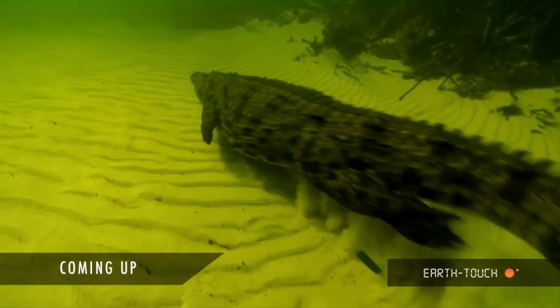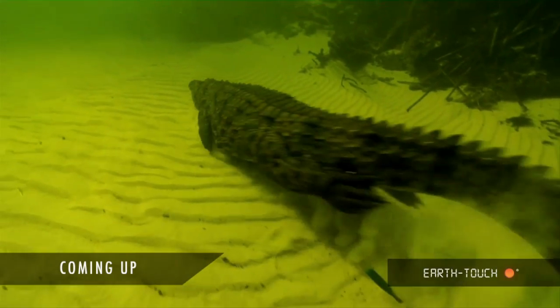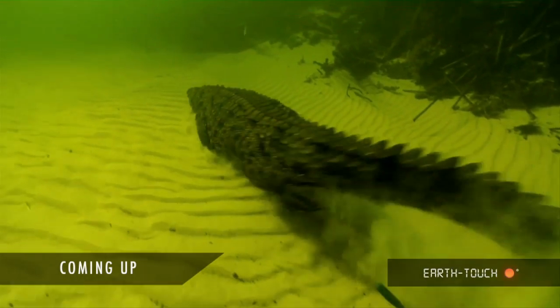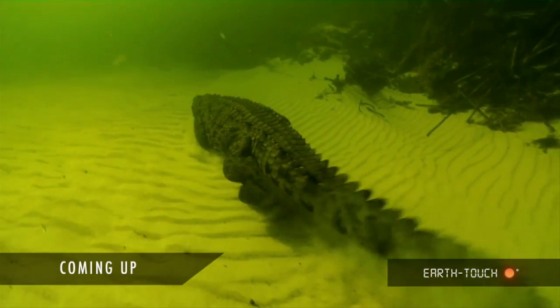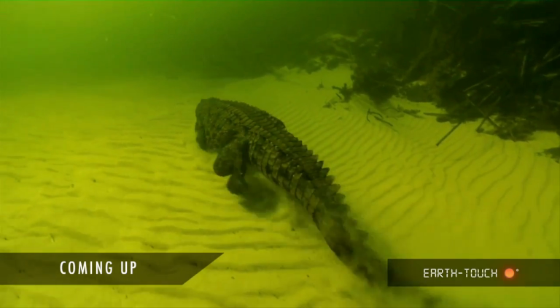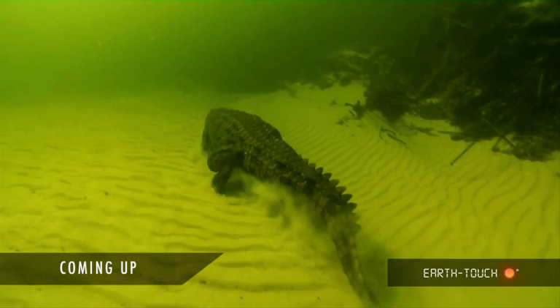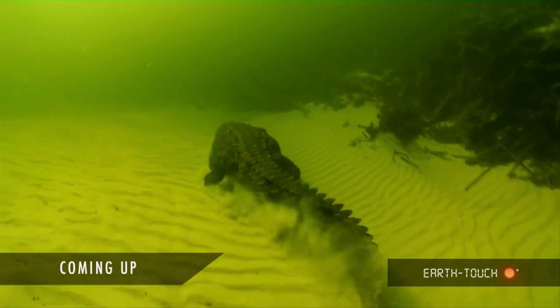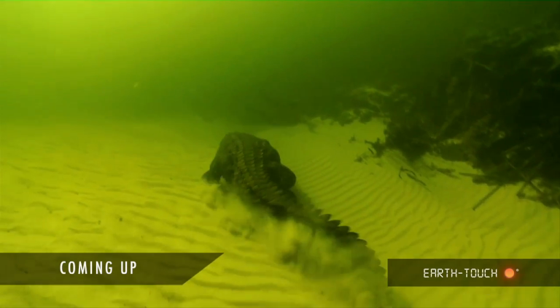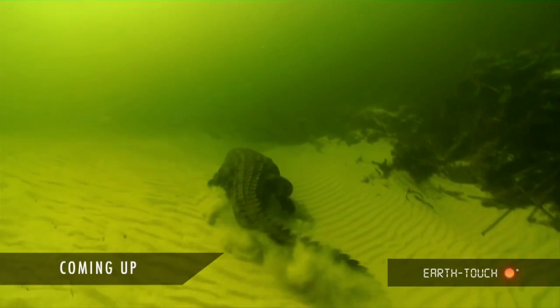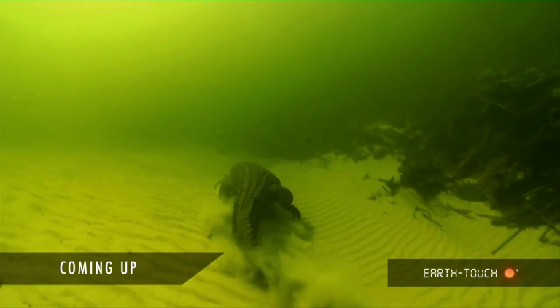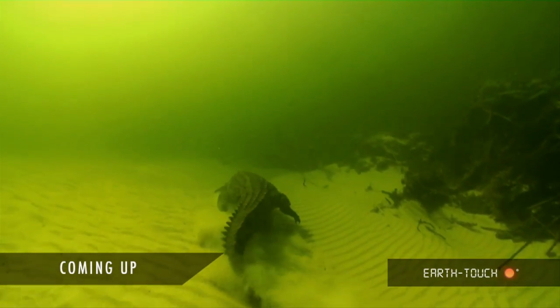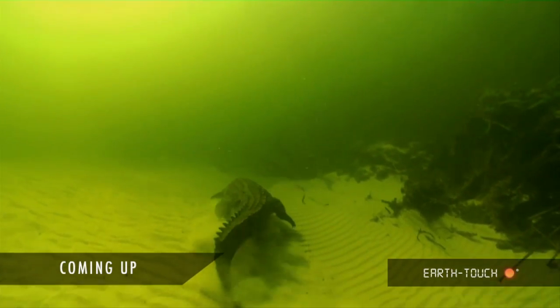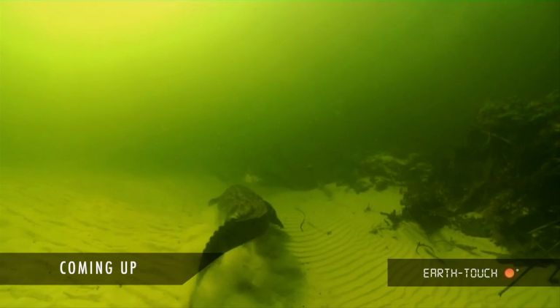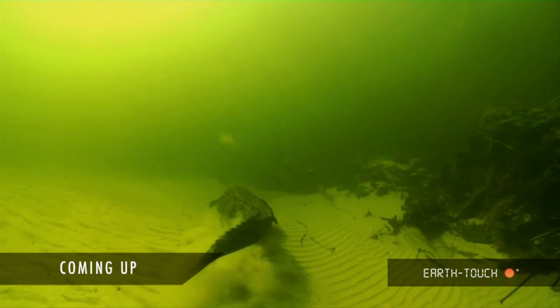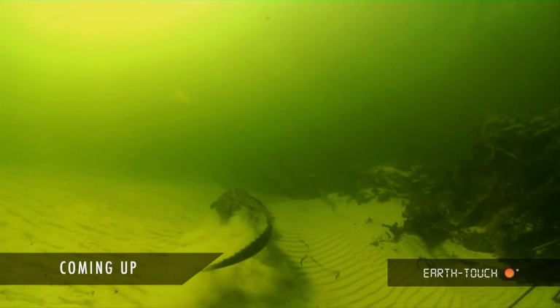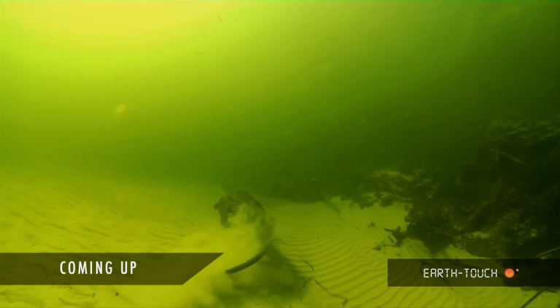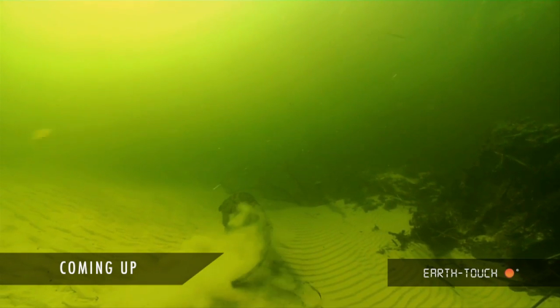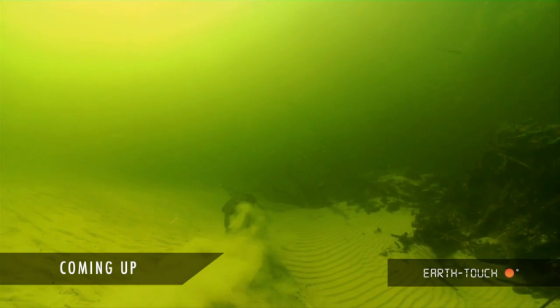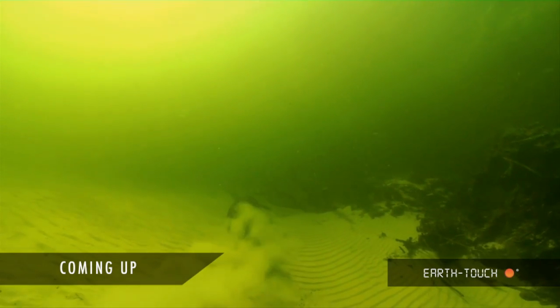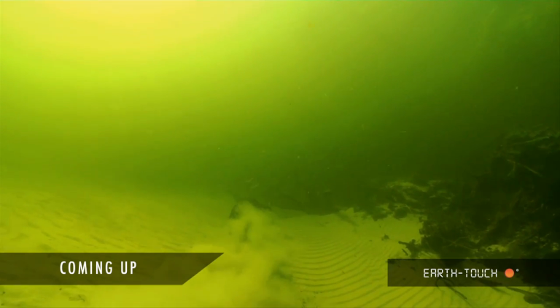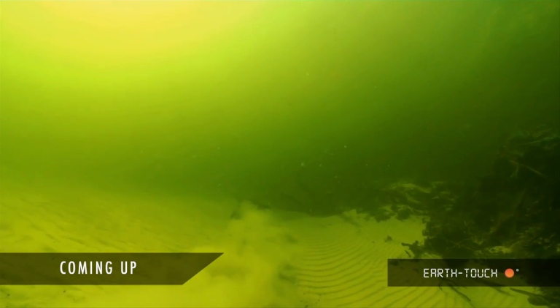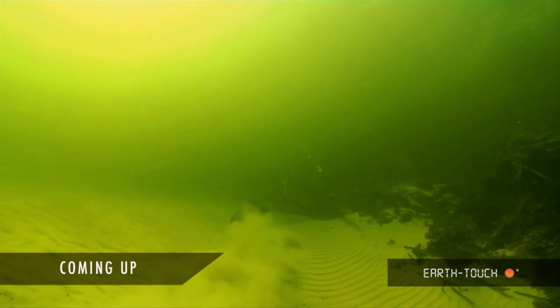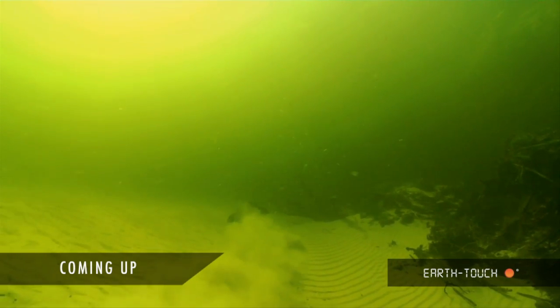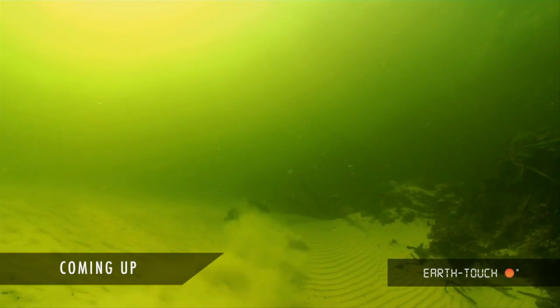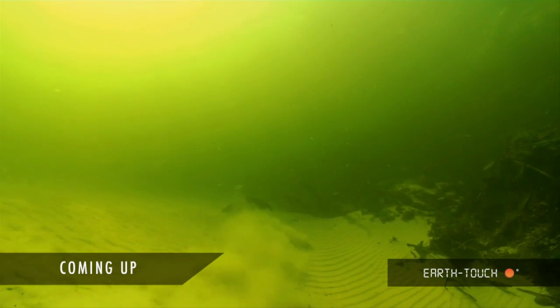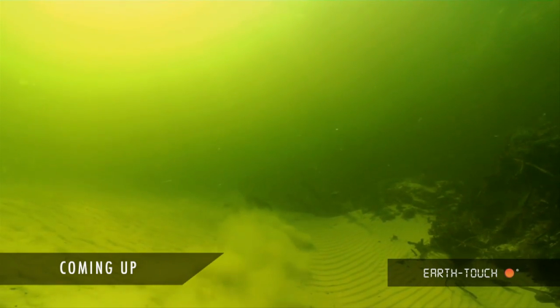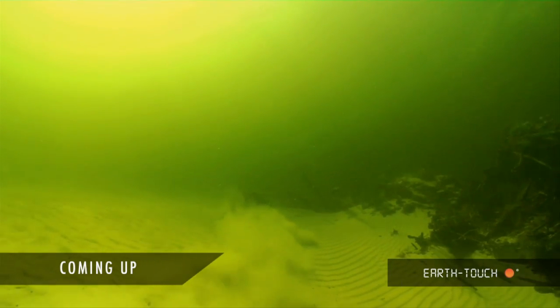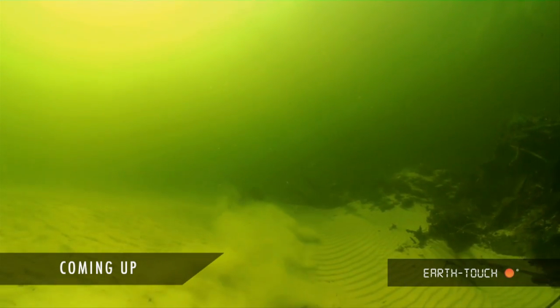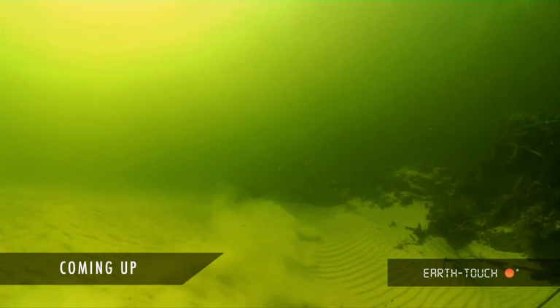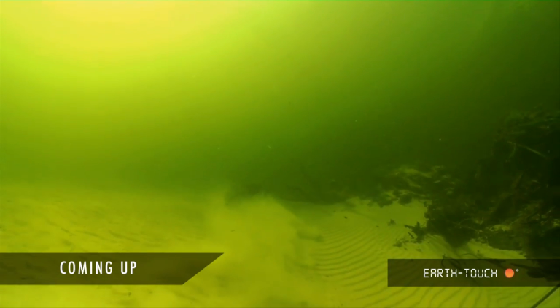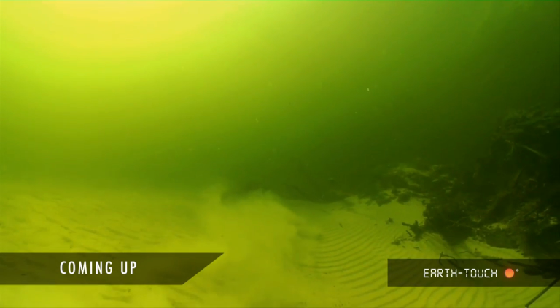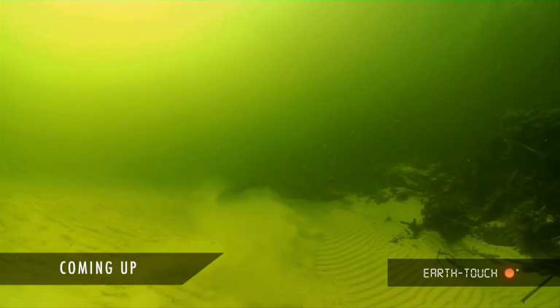Coming up later, our crew take a dip with one of Africa's most formidable predators.